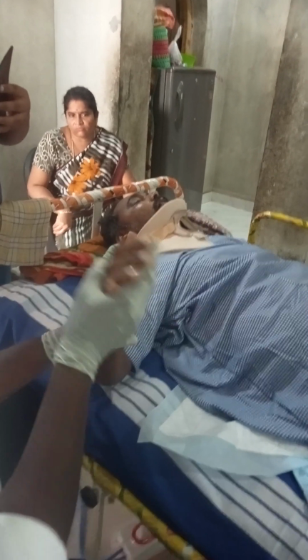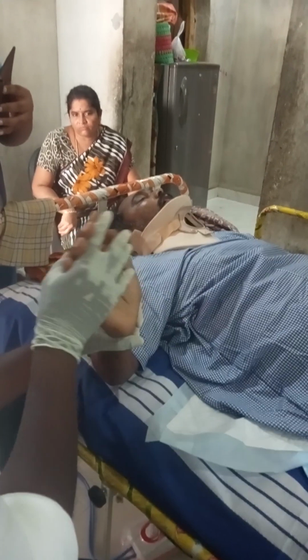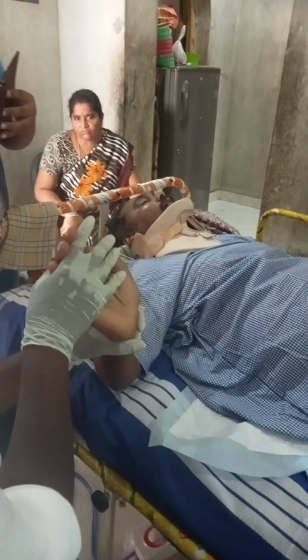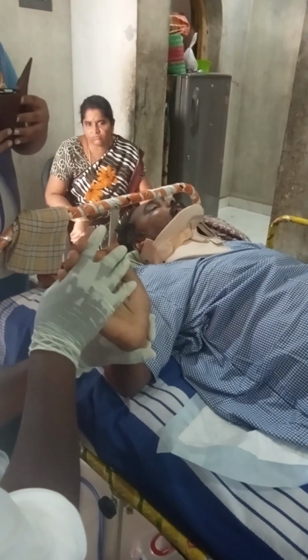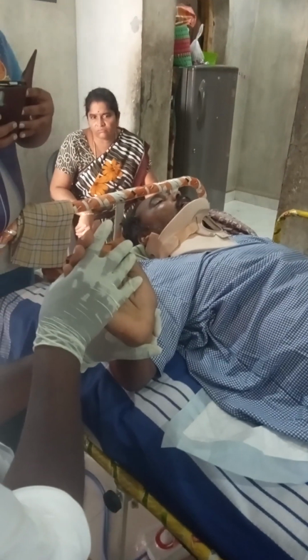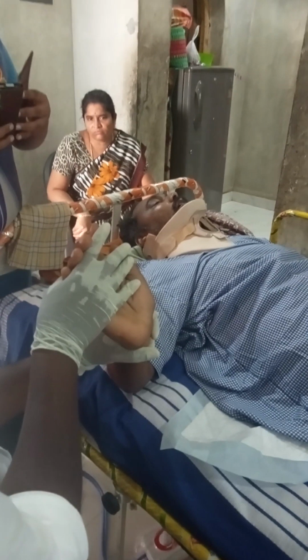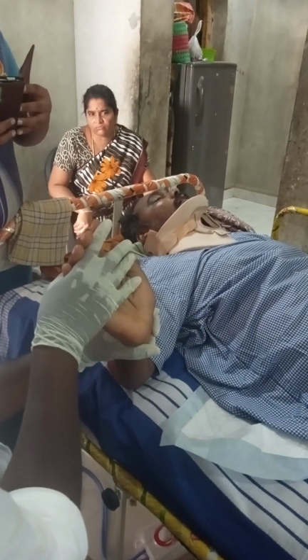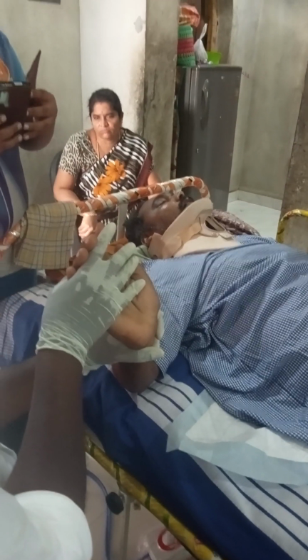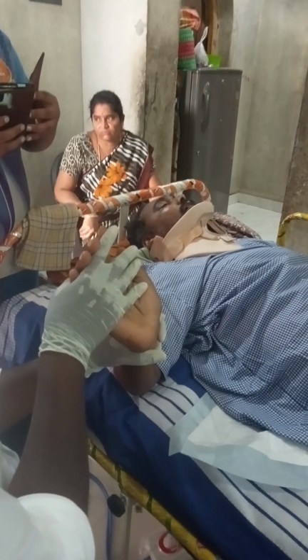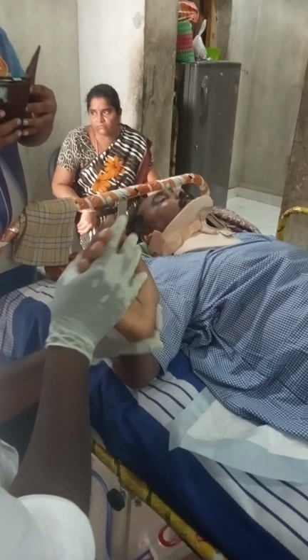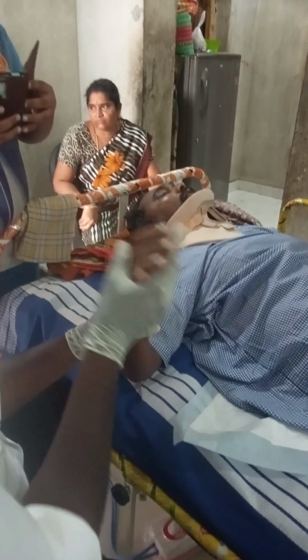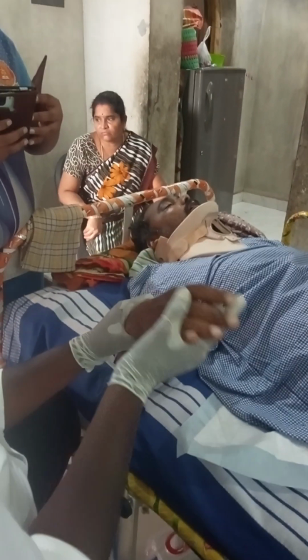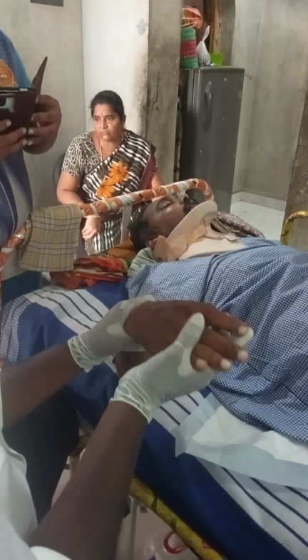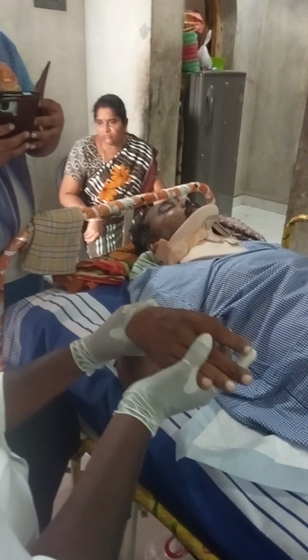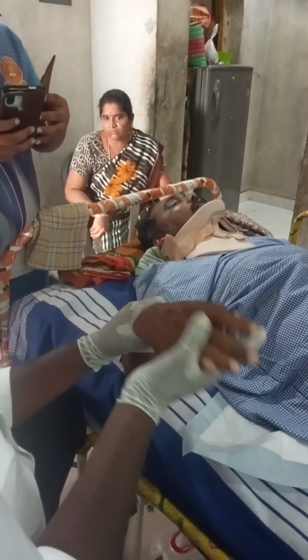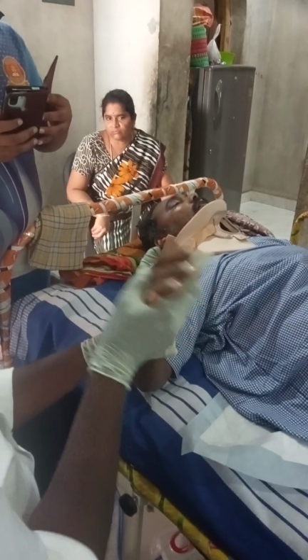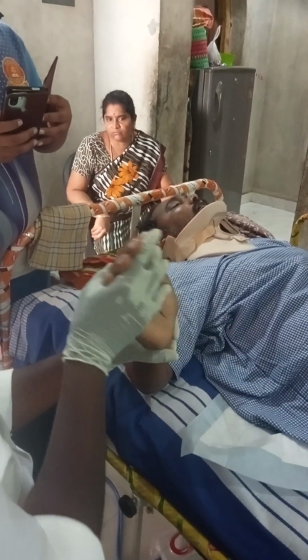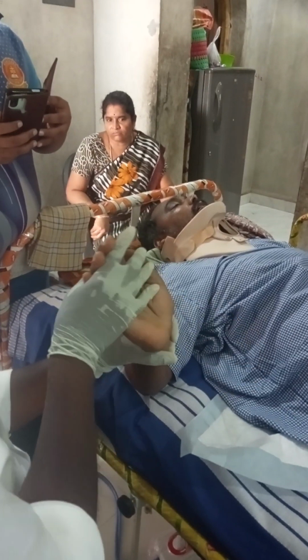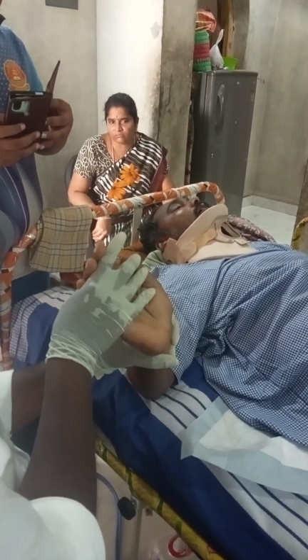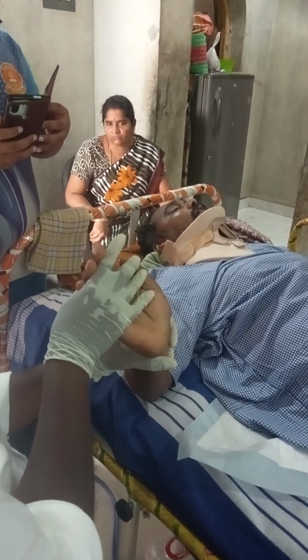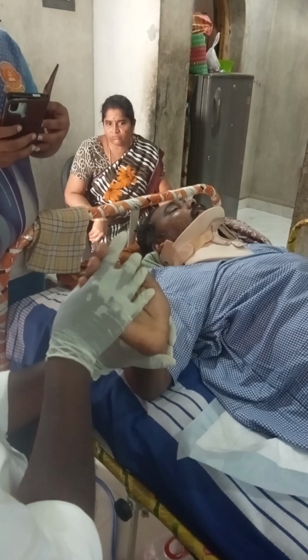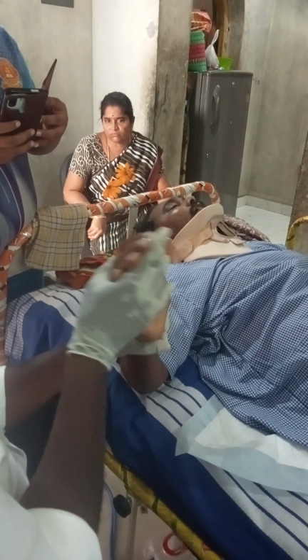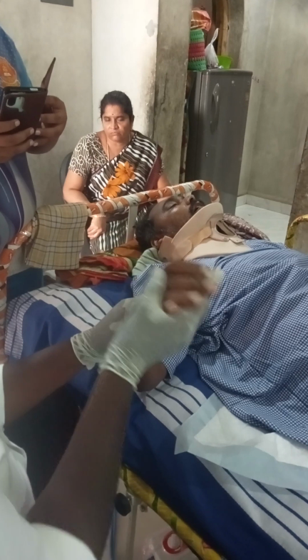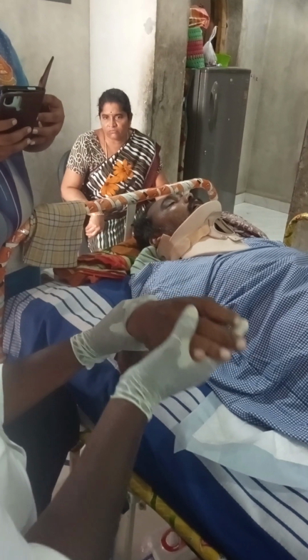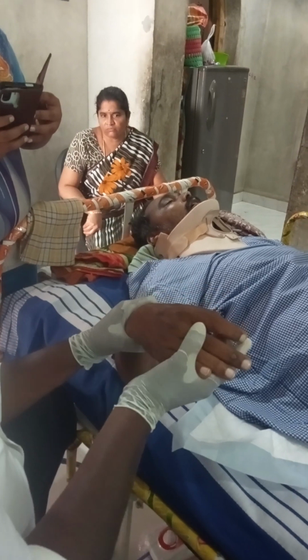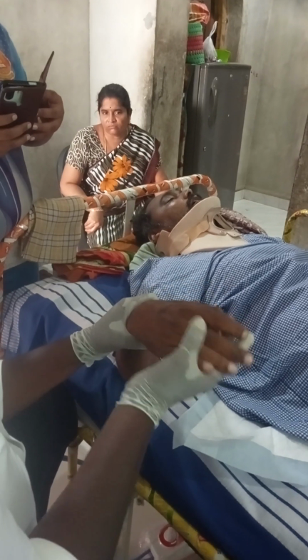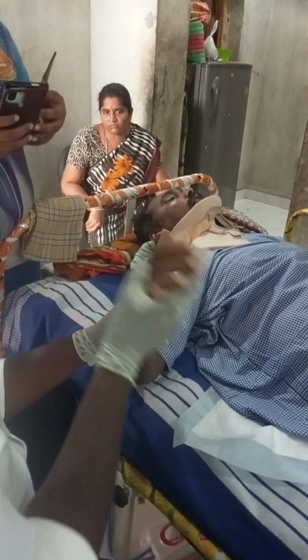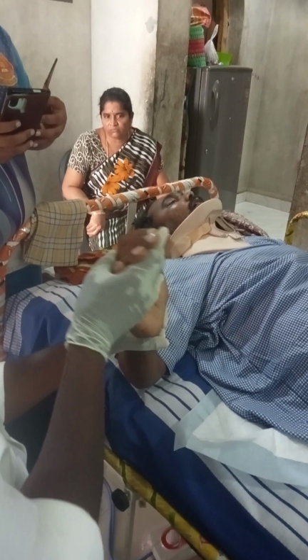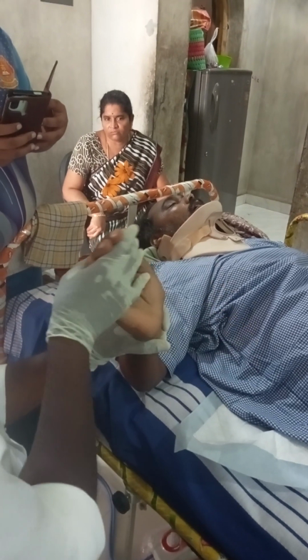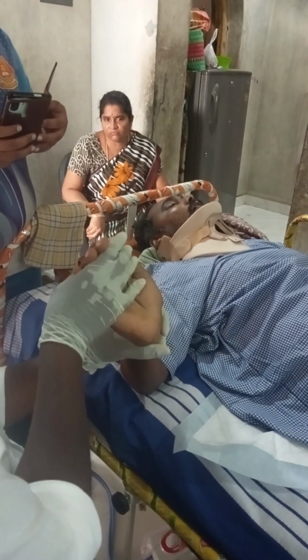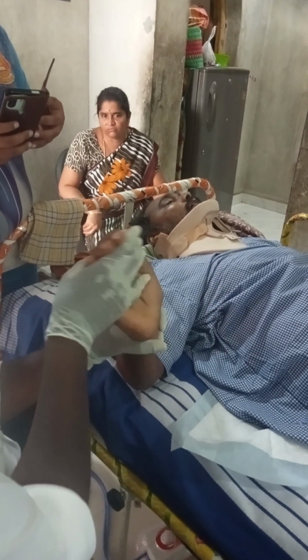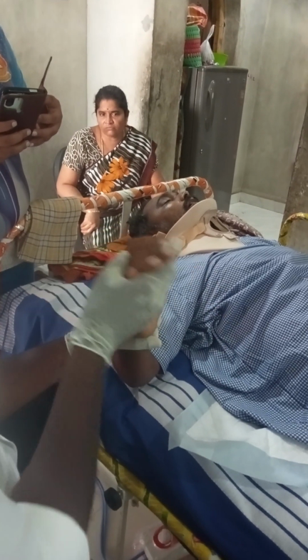Wrist — male extension, flexion. Adapted. Recorded.